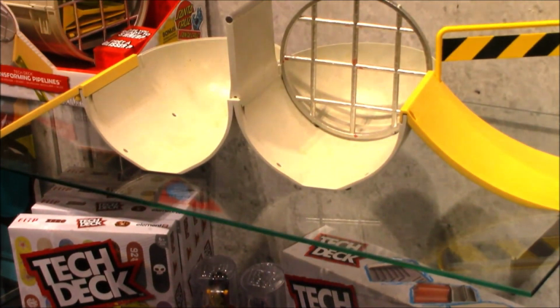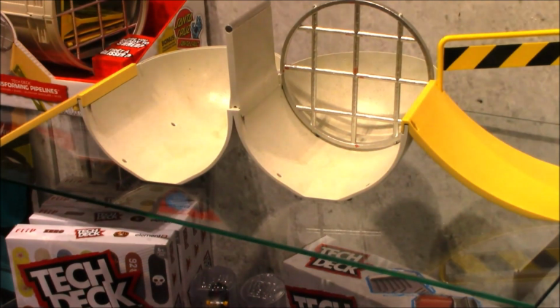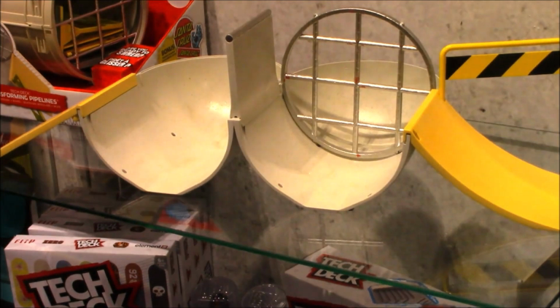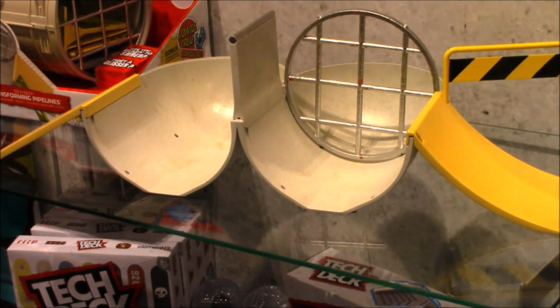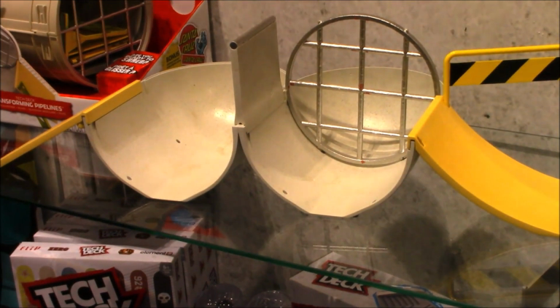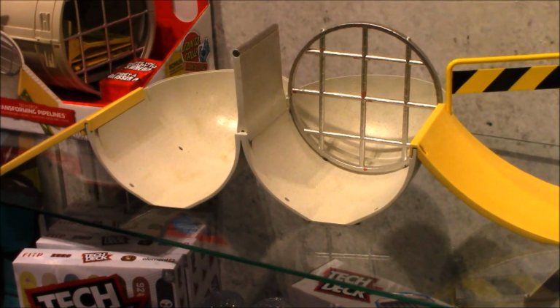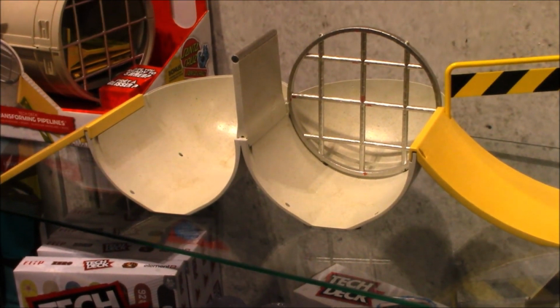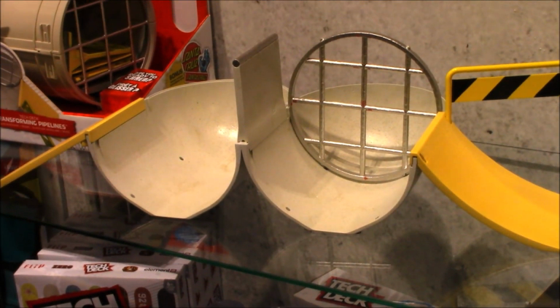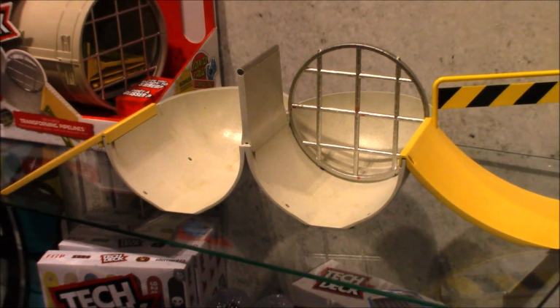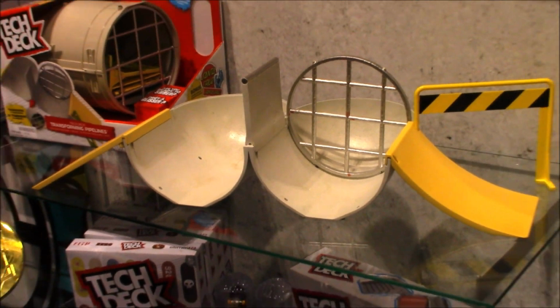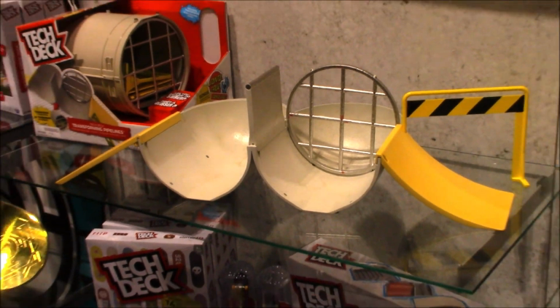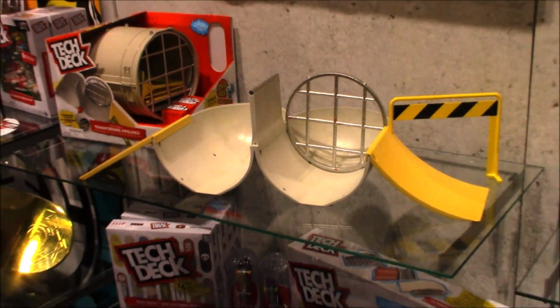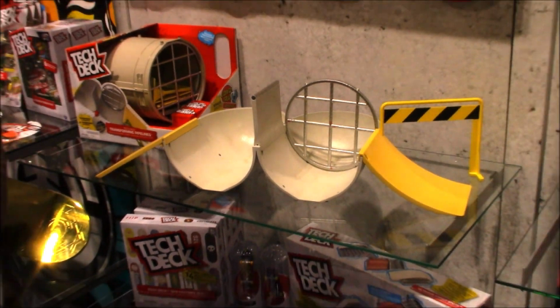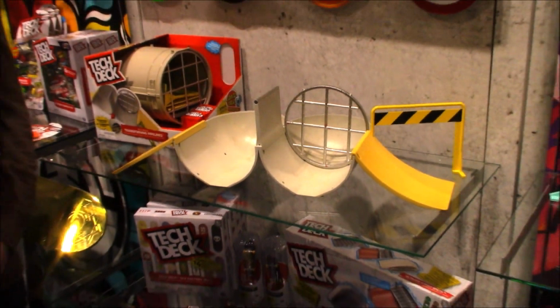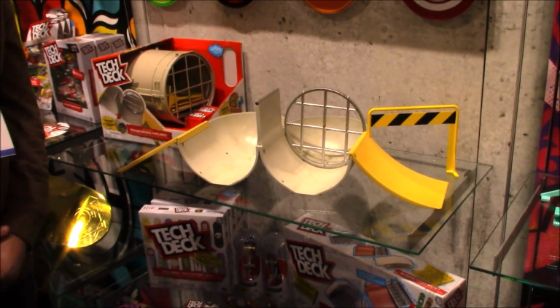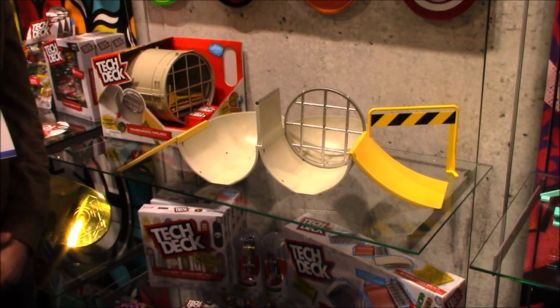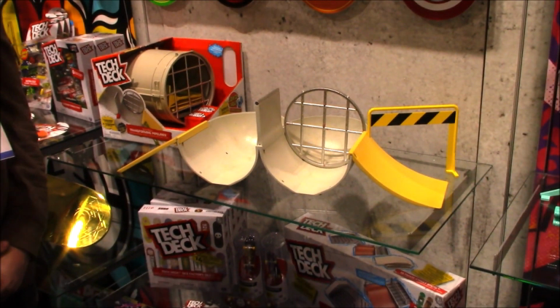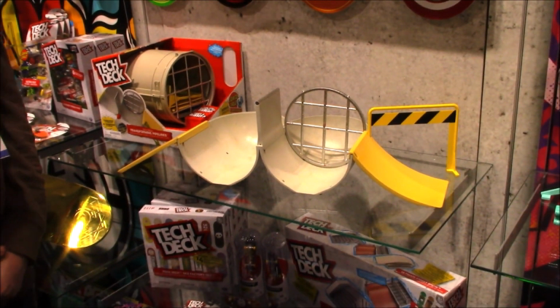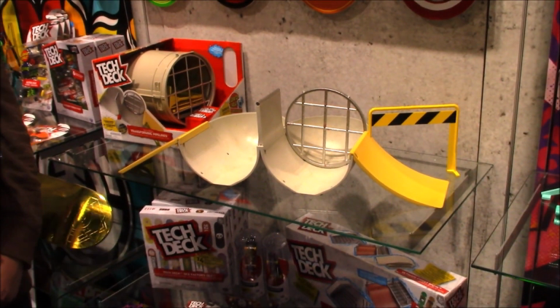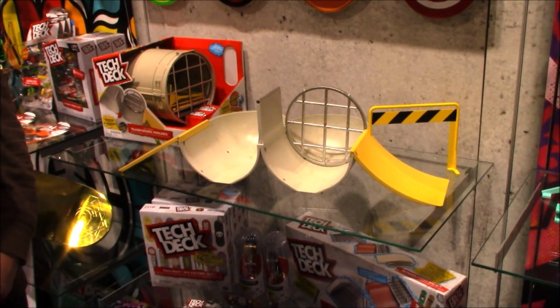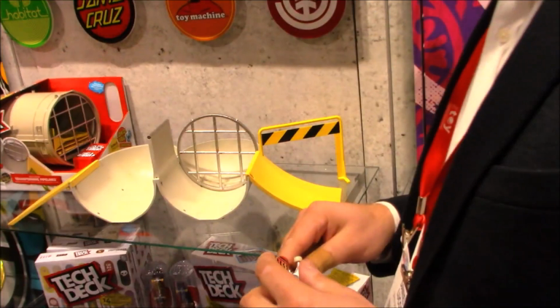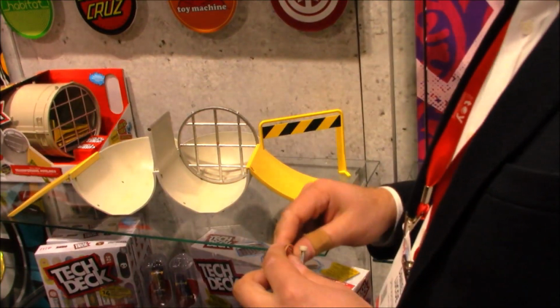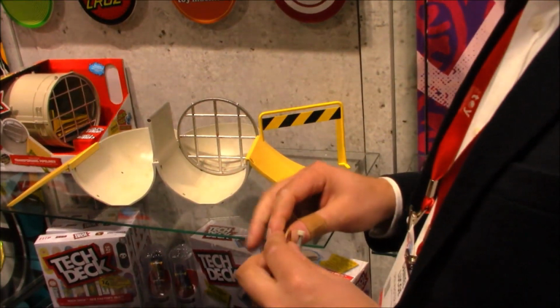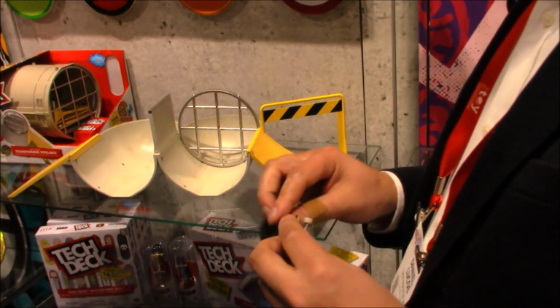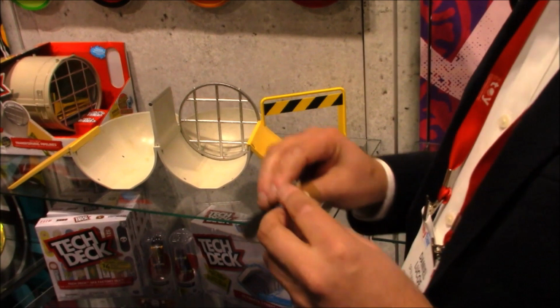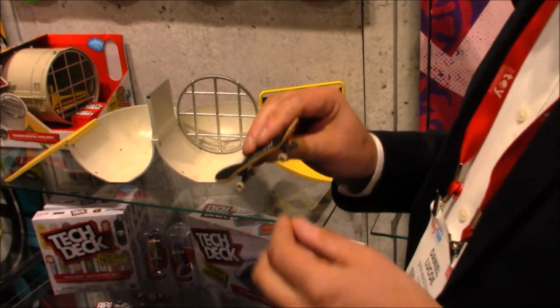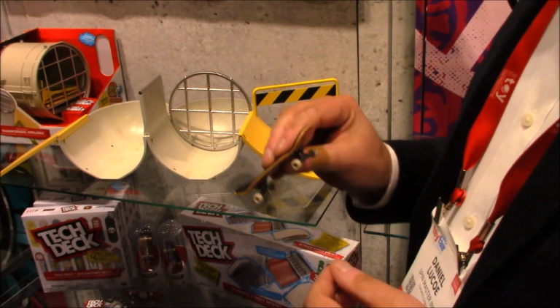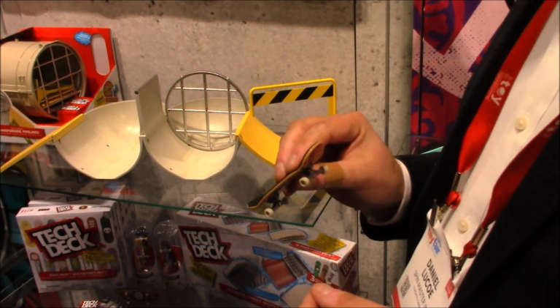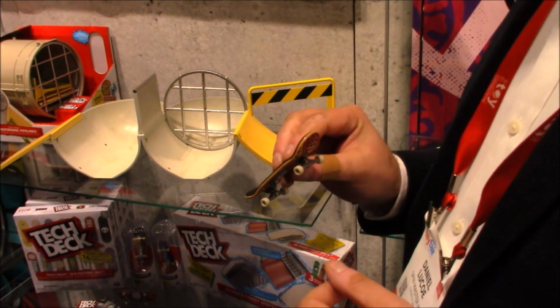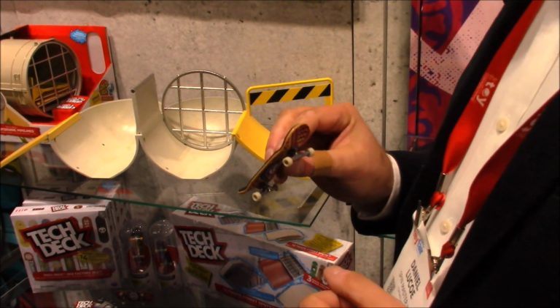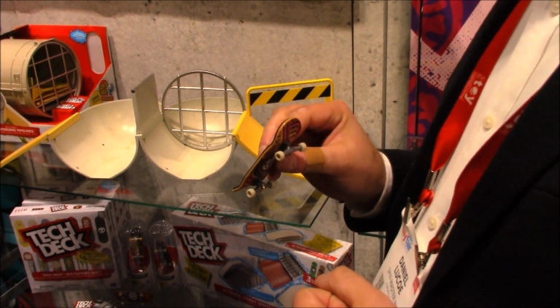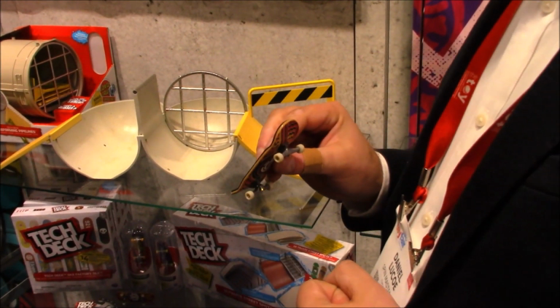There's an awesome new playset that can fold up, but totally opens up to make a great little halfpipe.